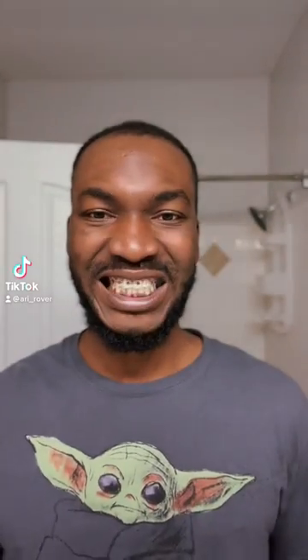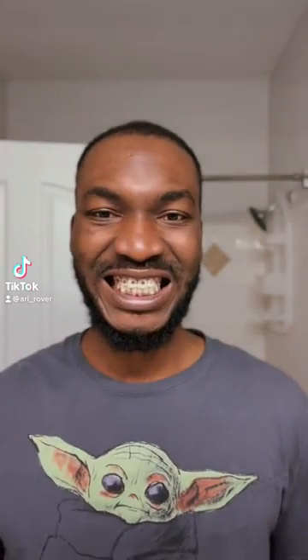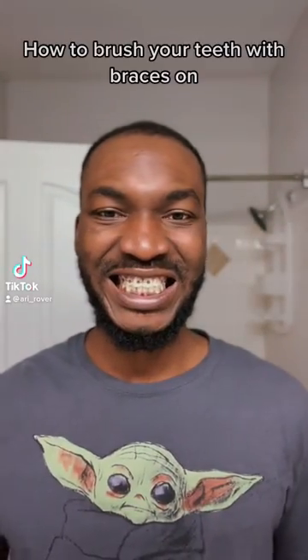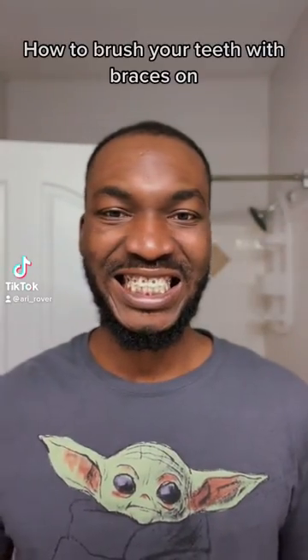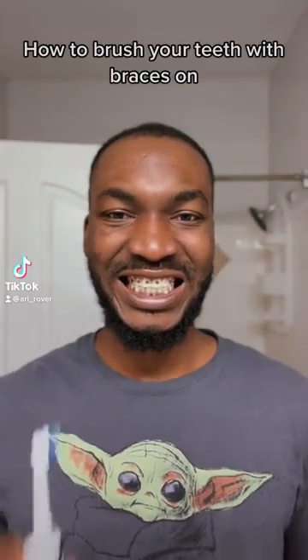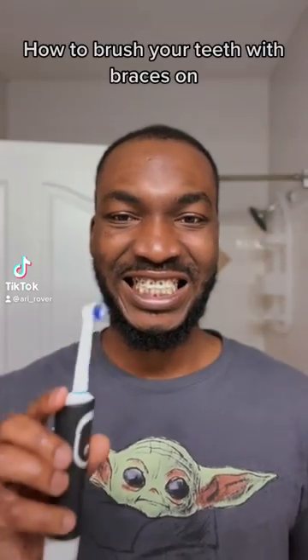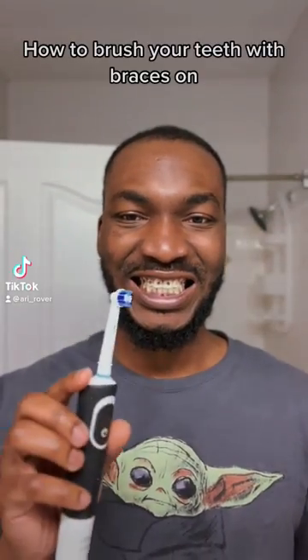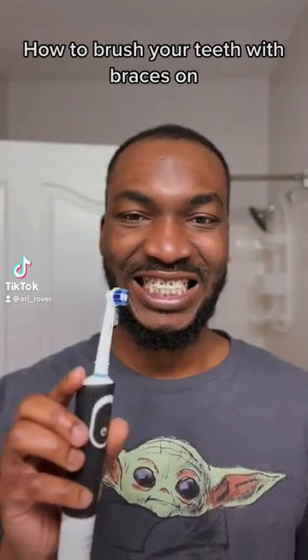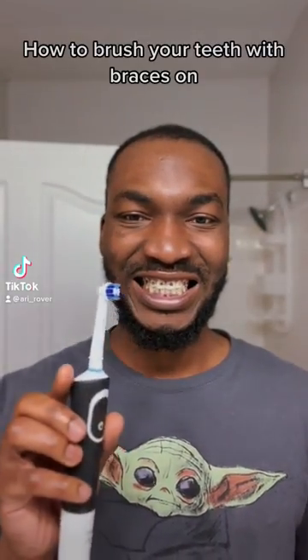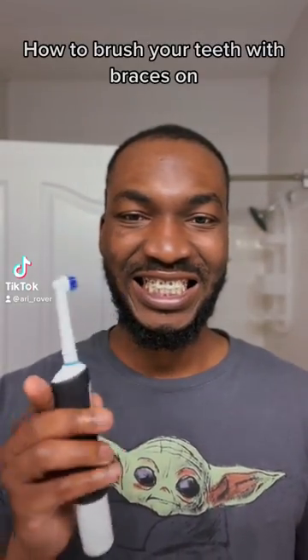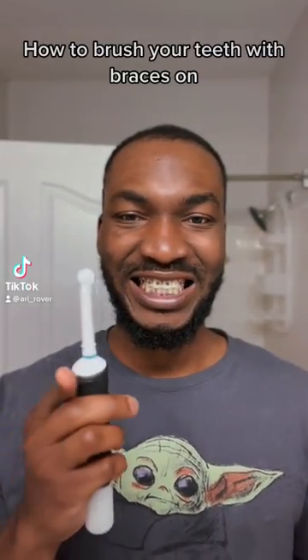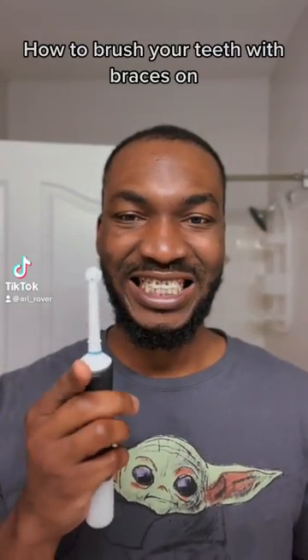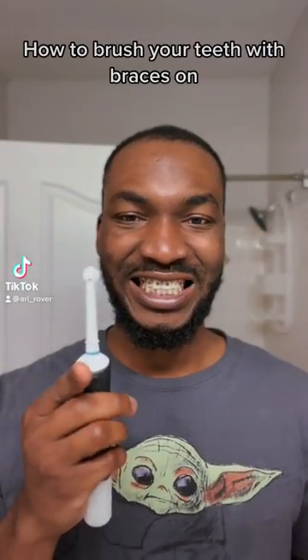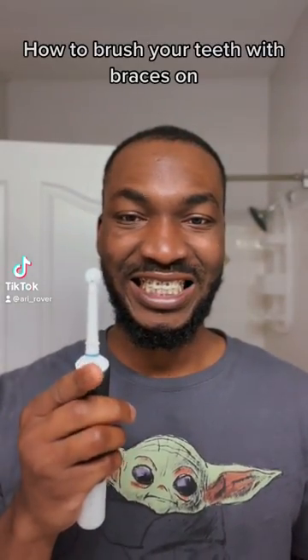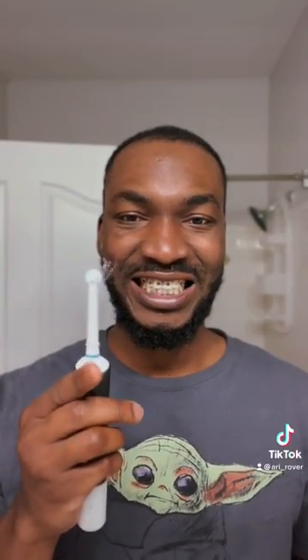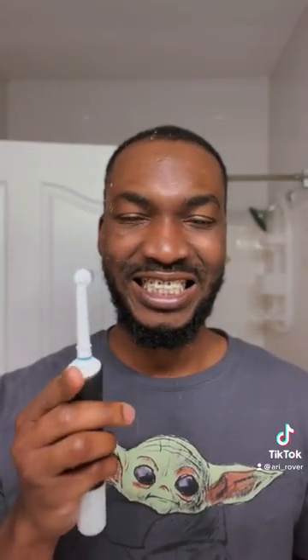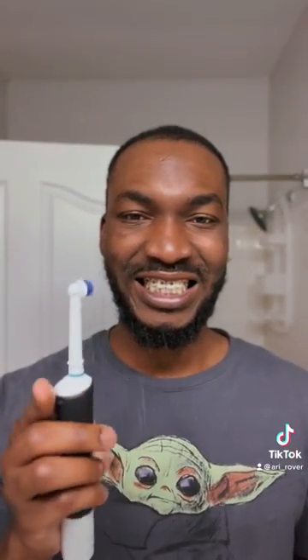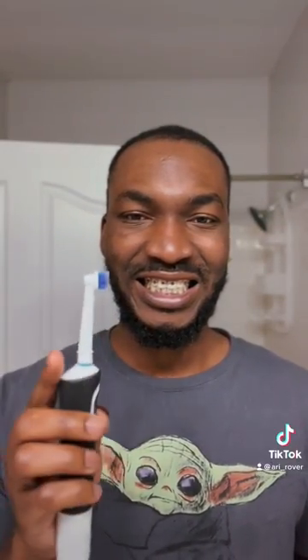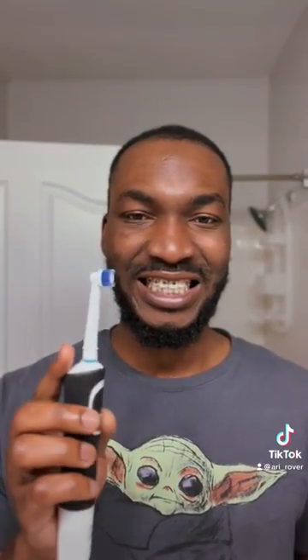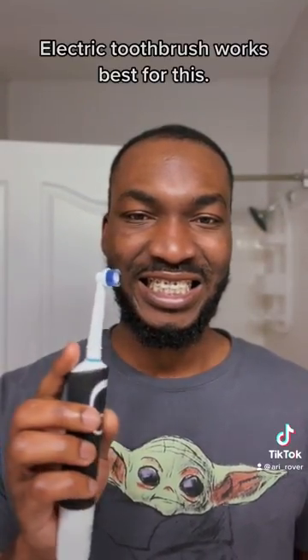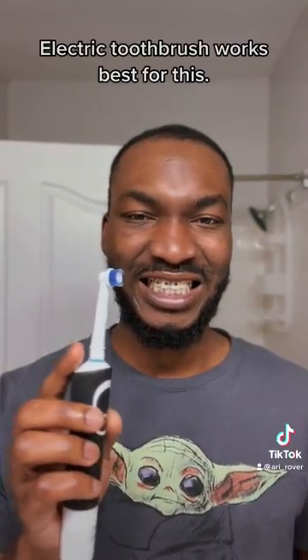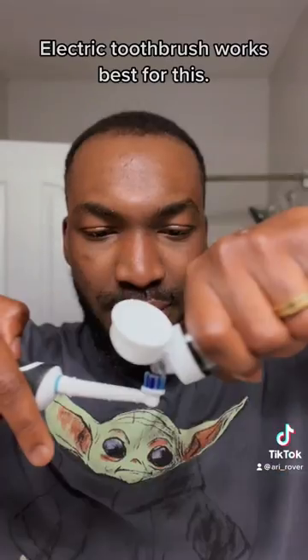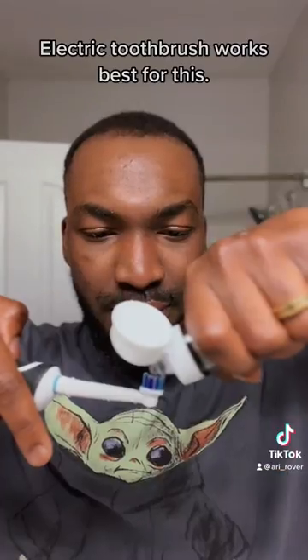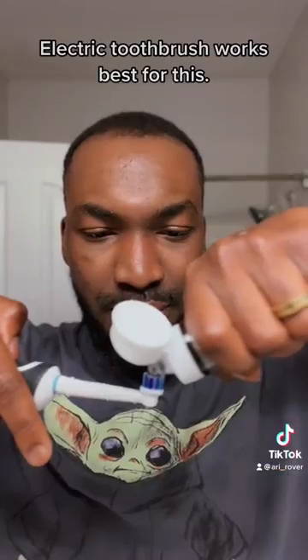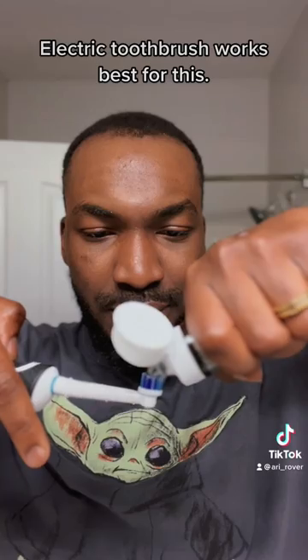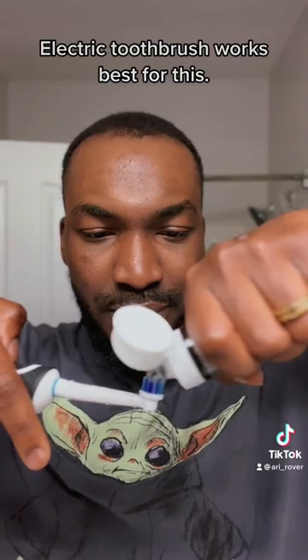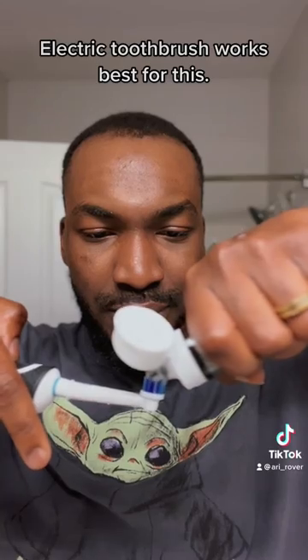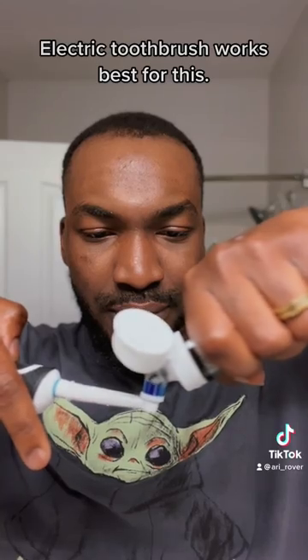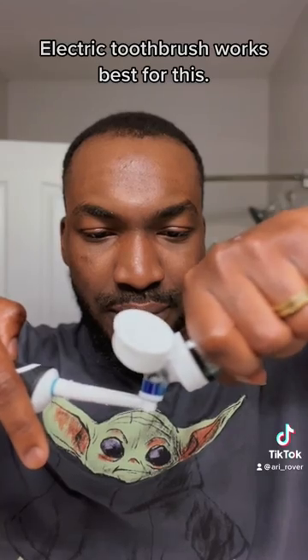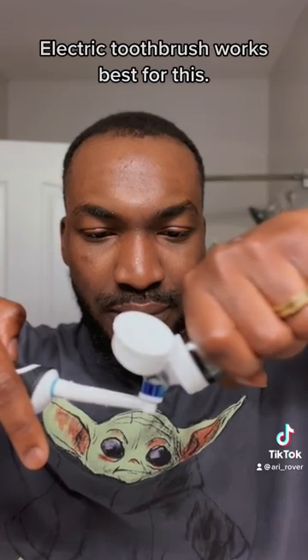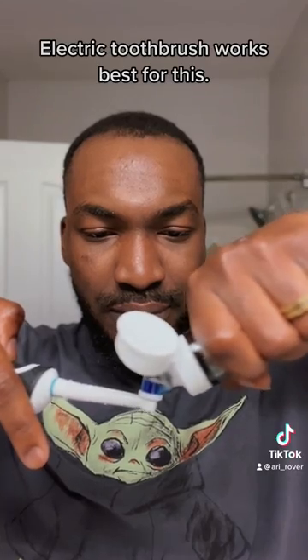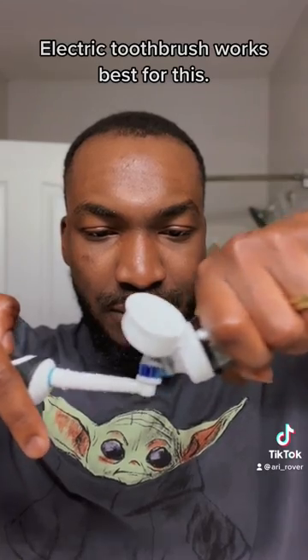How to brush your teeth with braces on. An electric toothbrush works best for this.